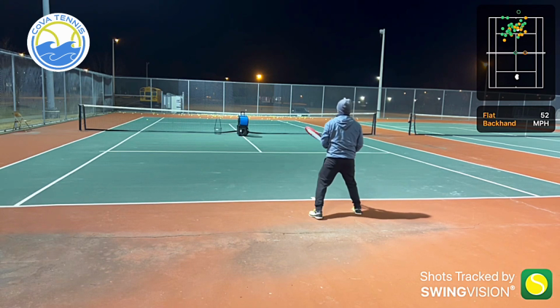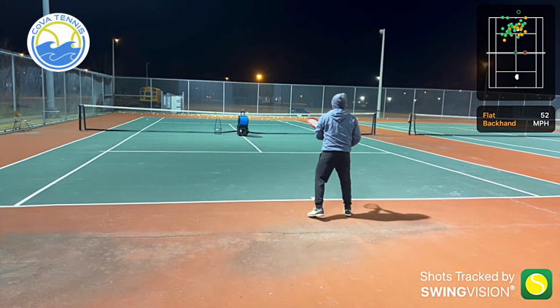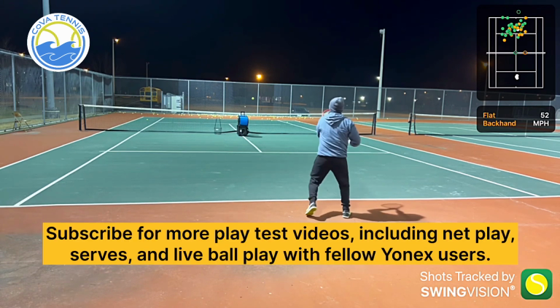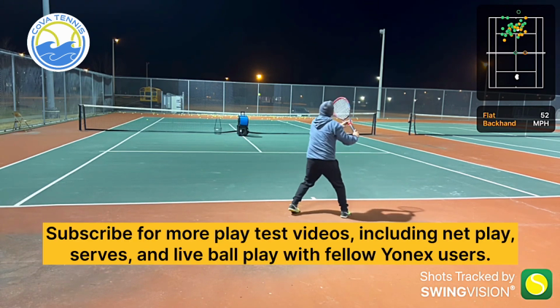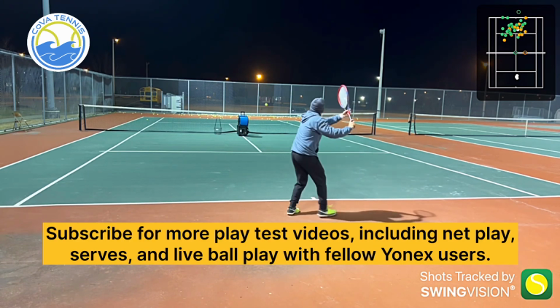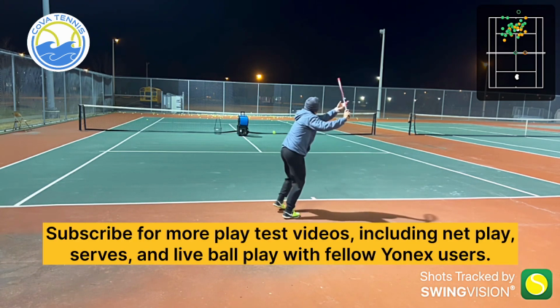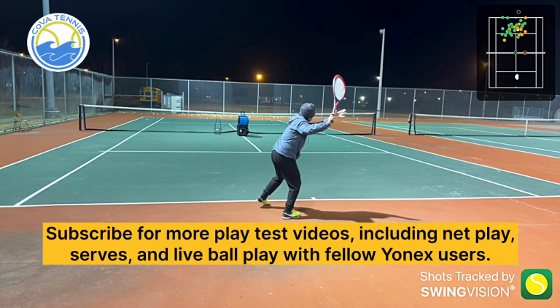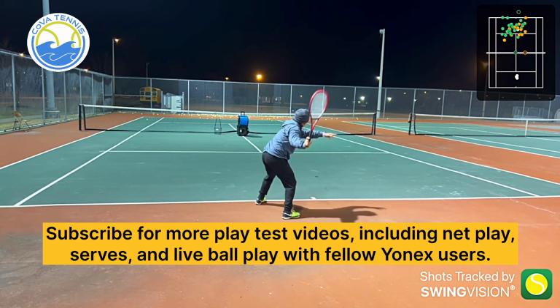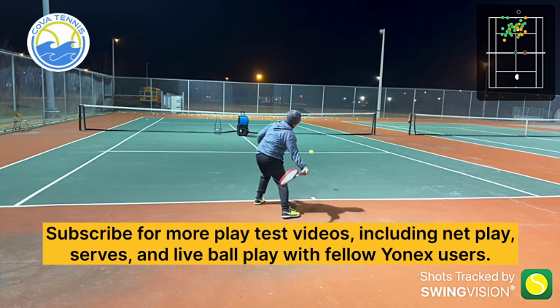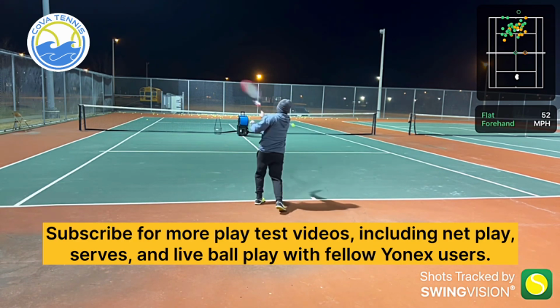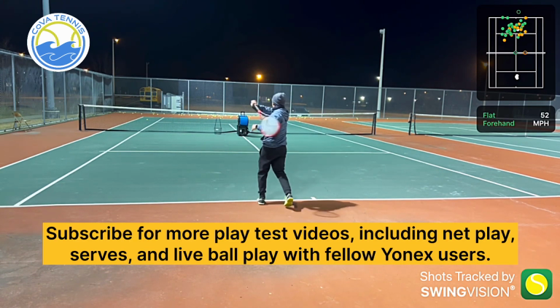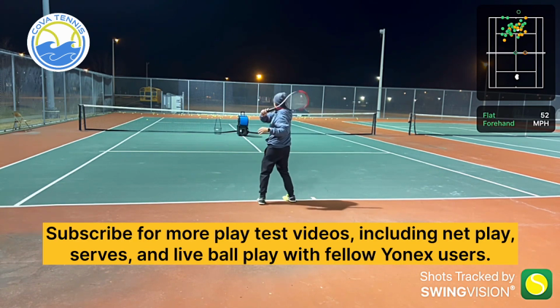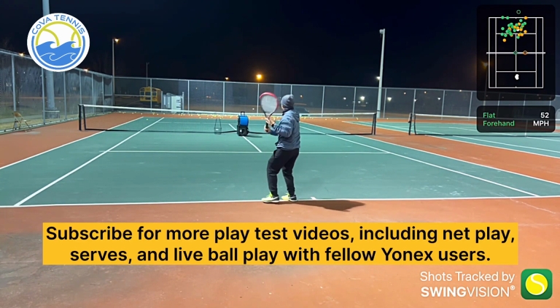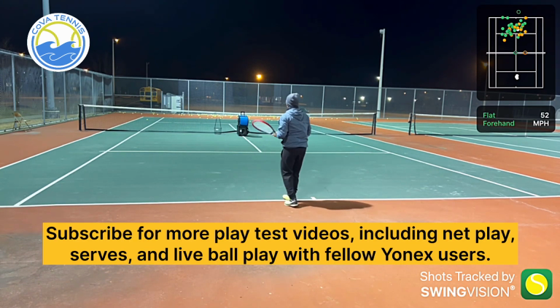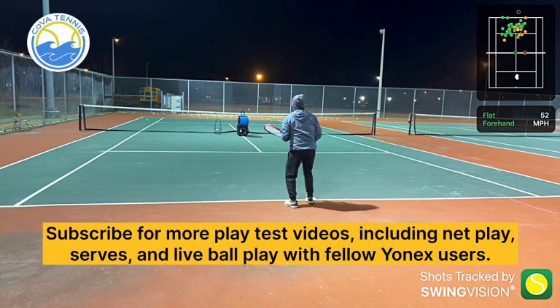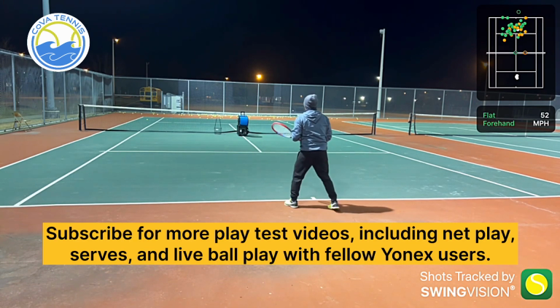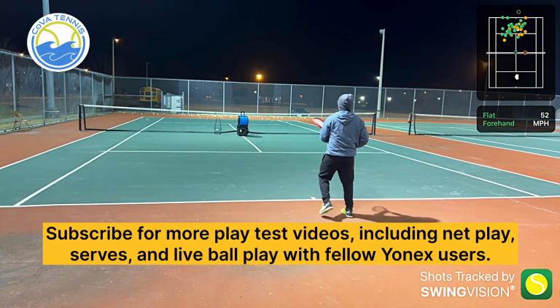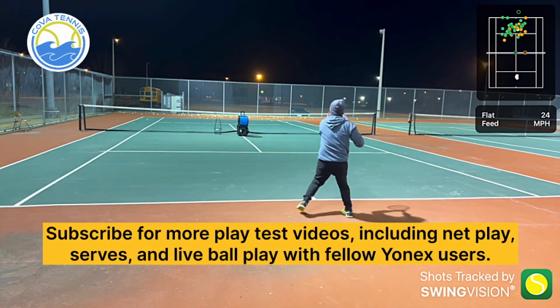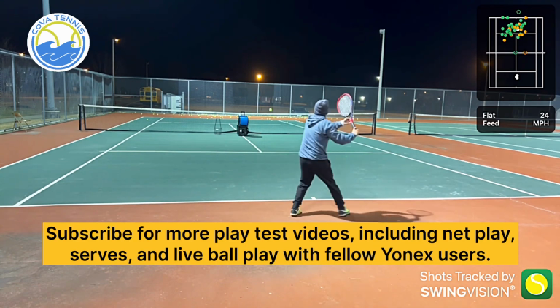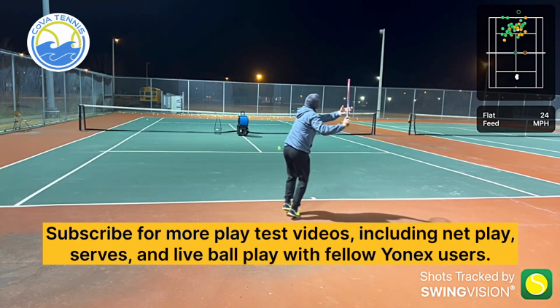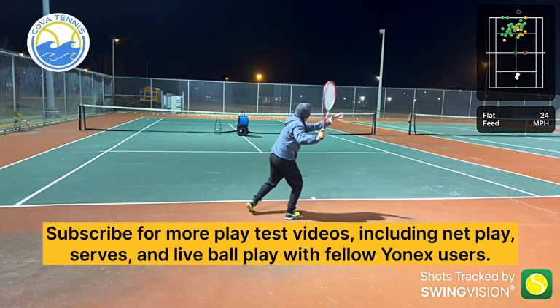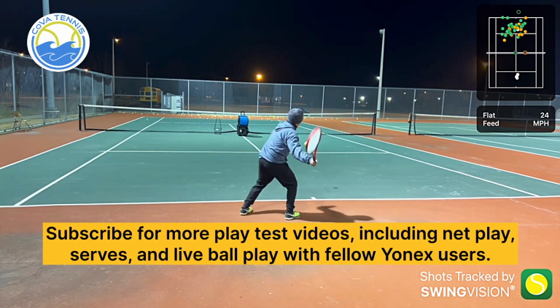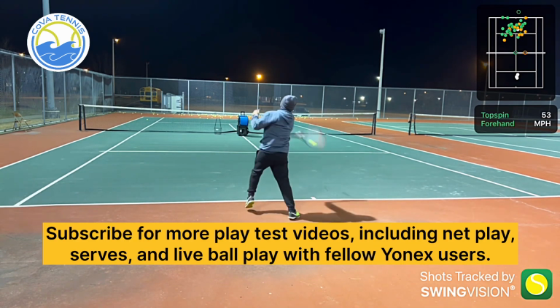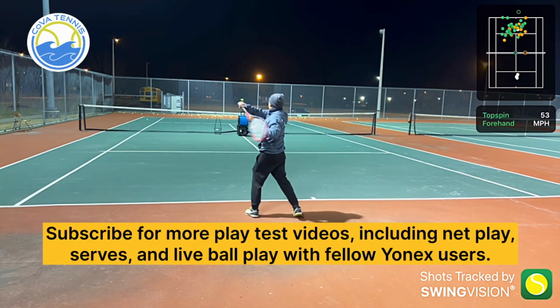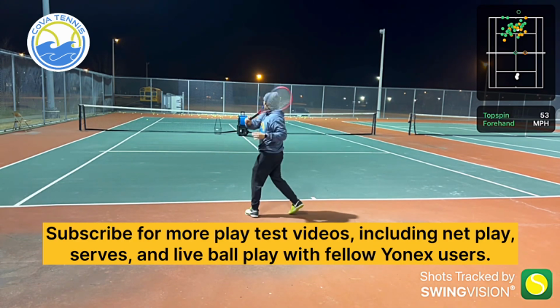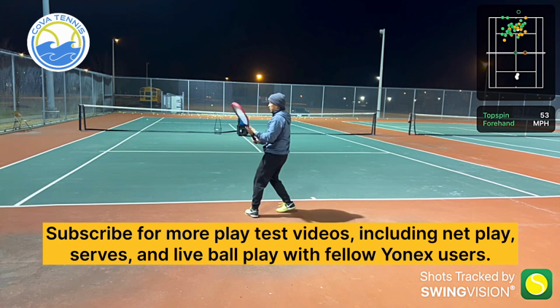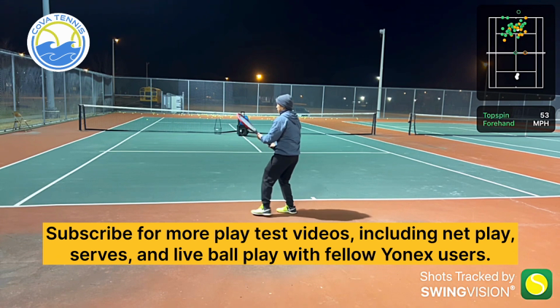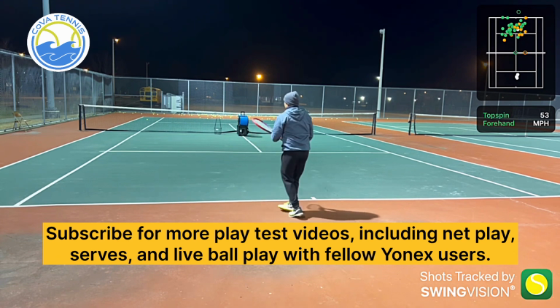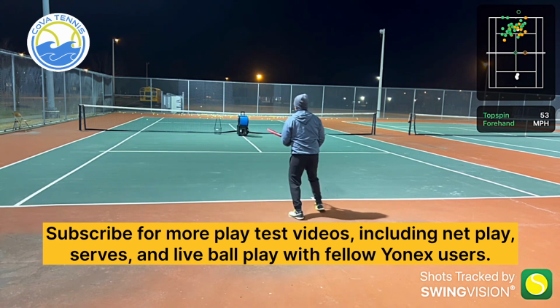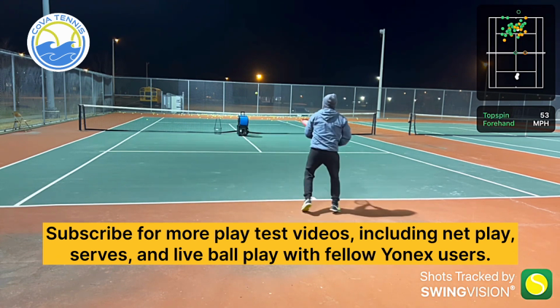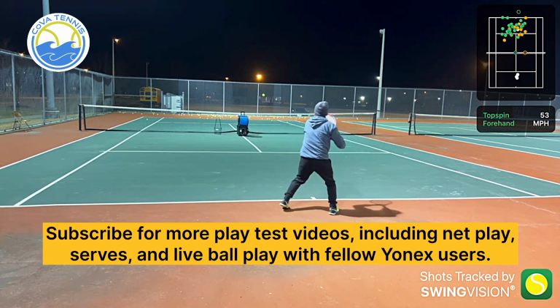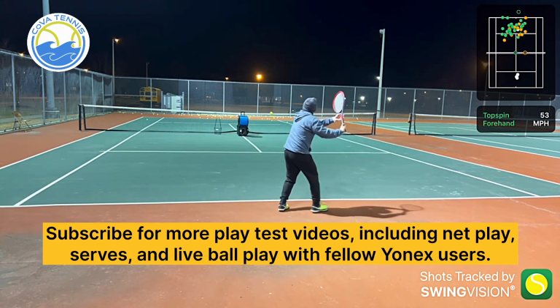Subscribe for more playtest videos, including net play, serves, and live ball play with fellow Yonex users.